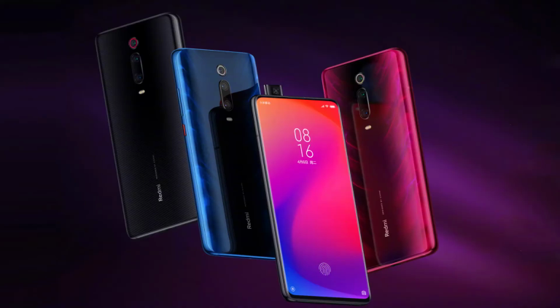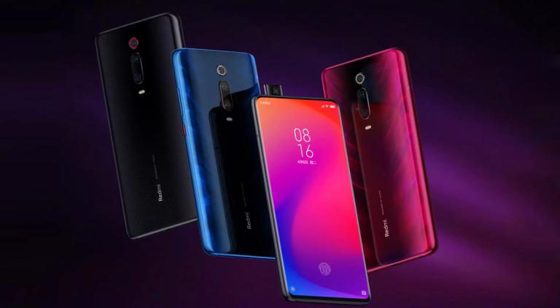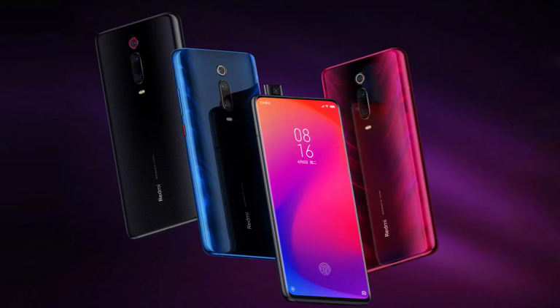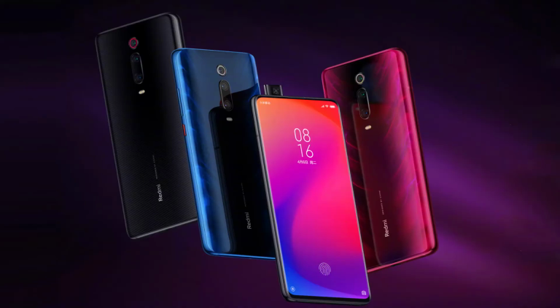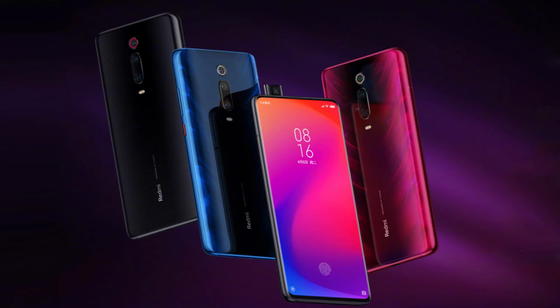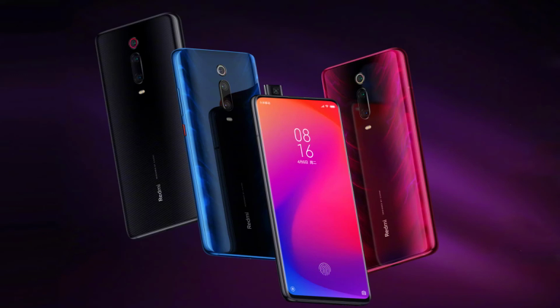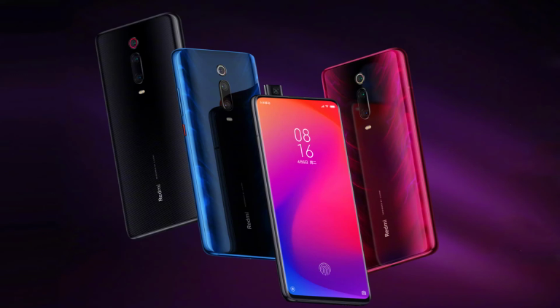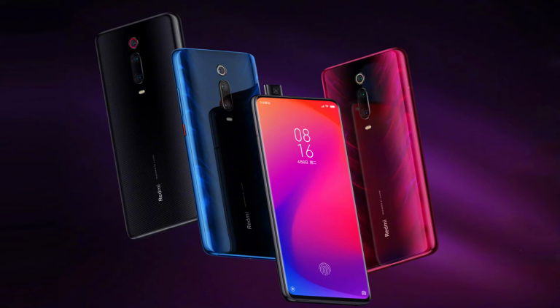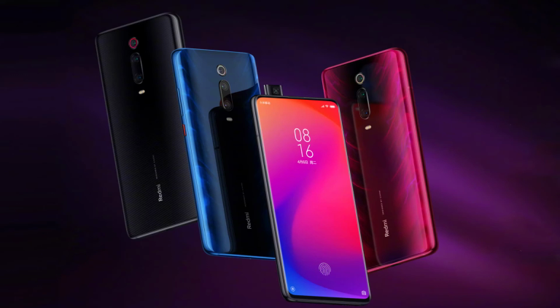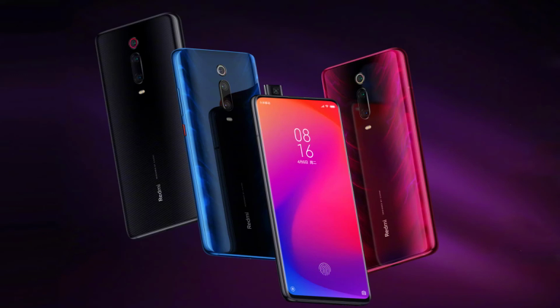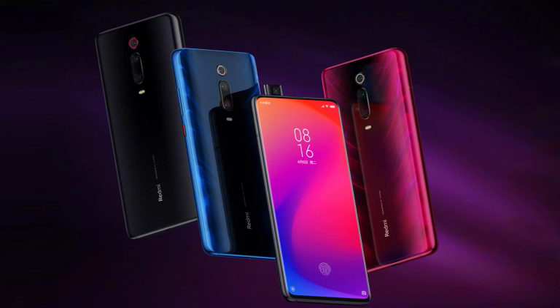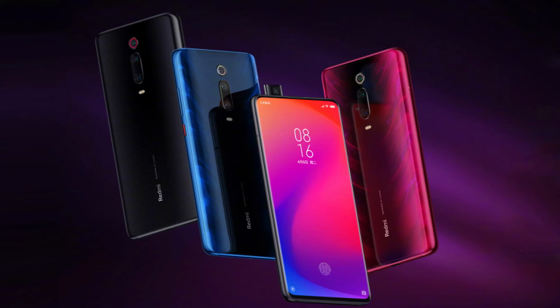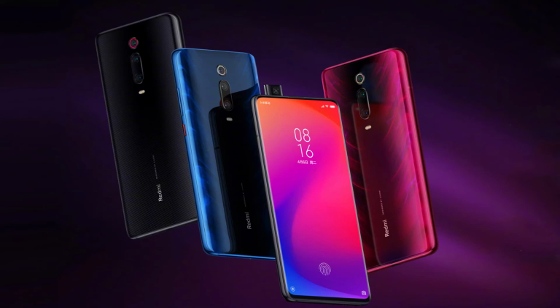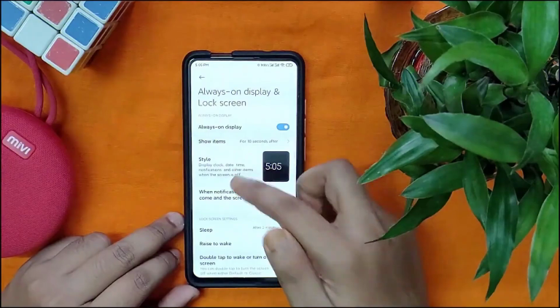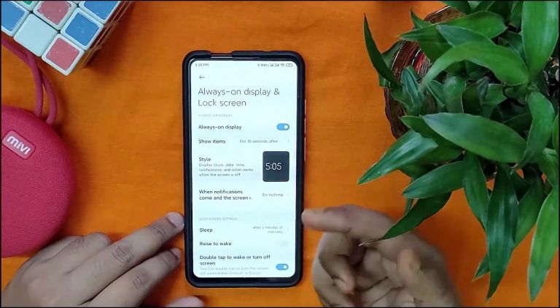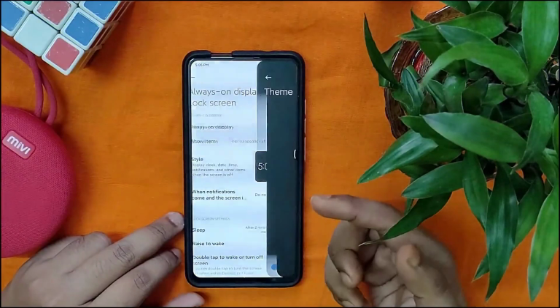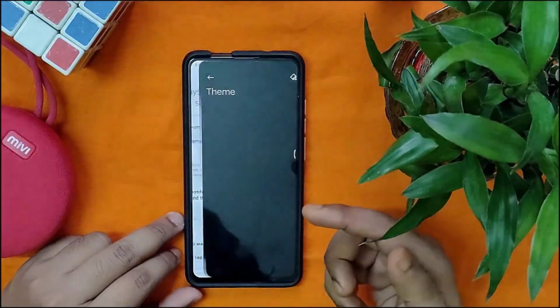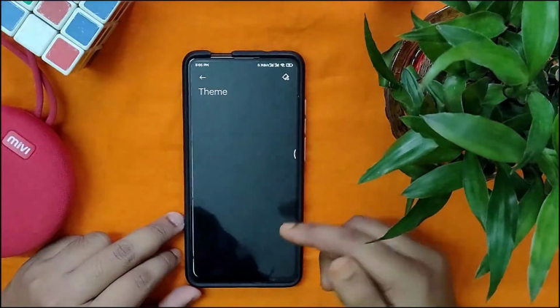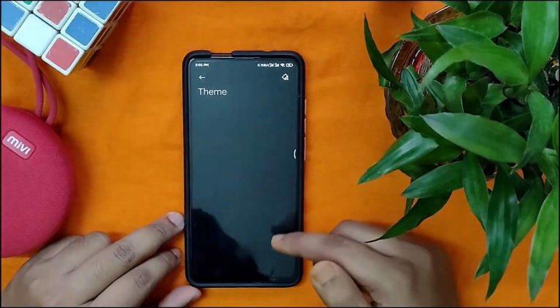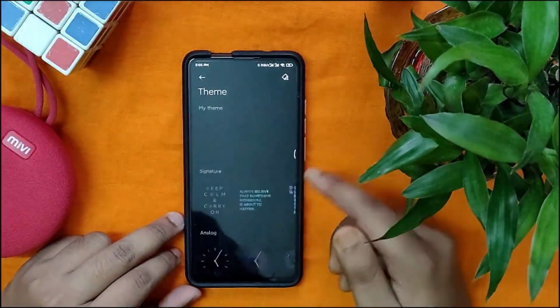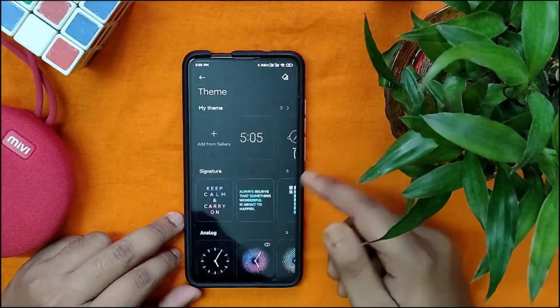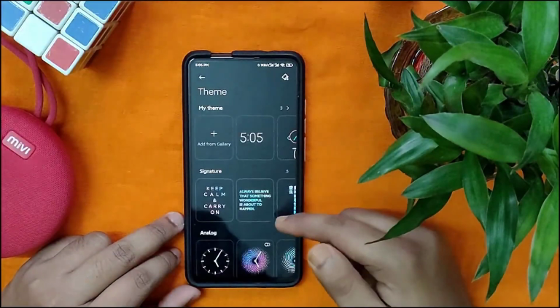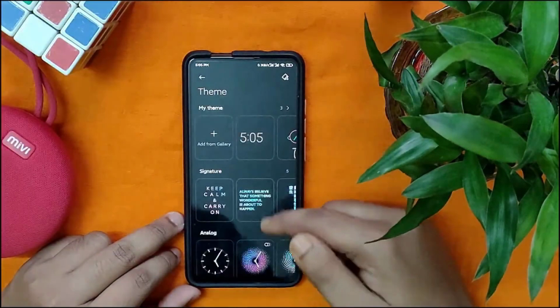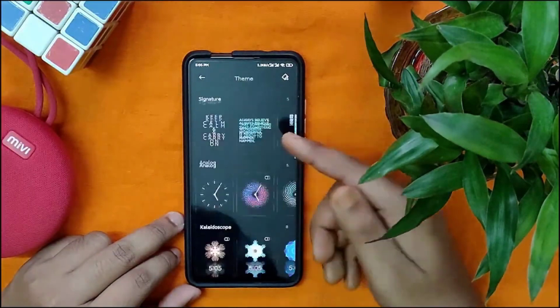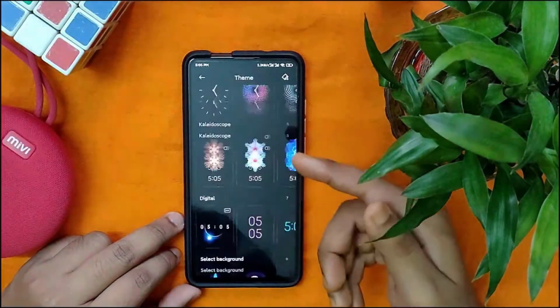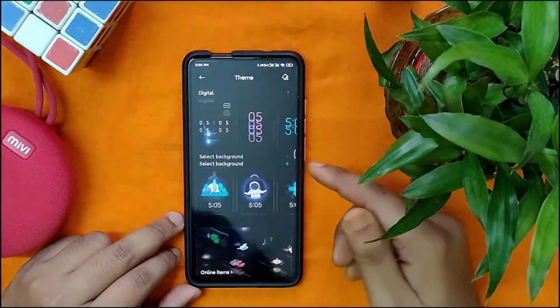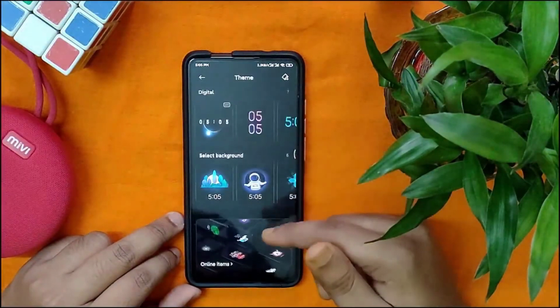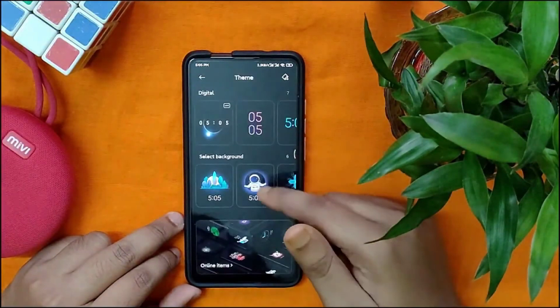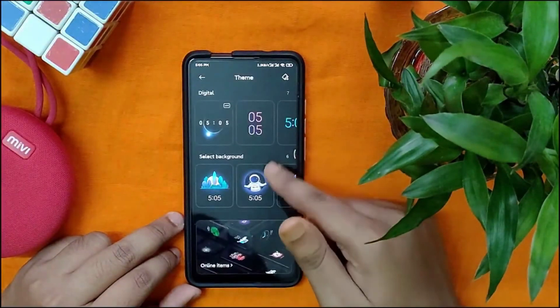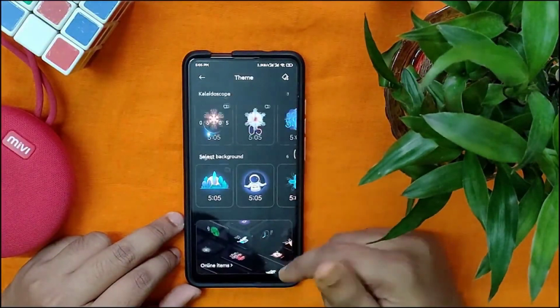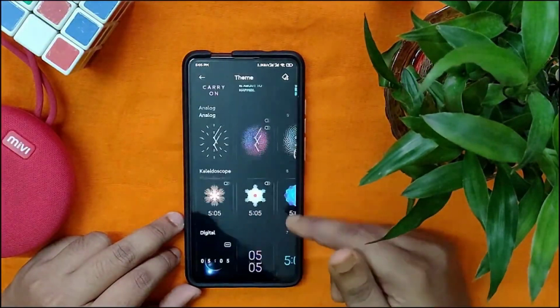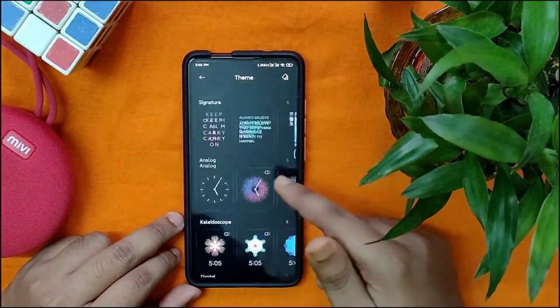There is no confirmation on whether the Chinese manufacturer will be launching the Xiaomi Mi 9T Pro, the rebranded Redmi K20 Pro, alongside the Mi 9T on June 12.